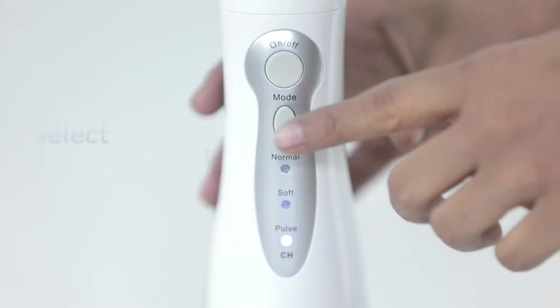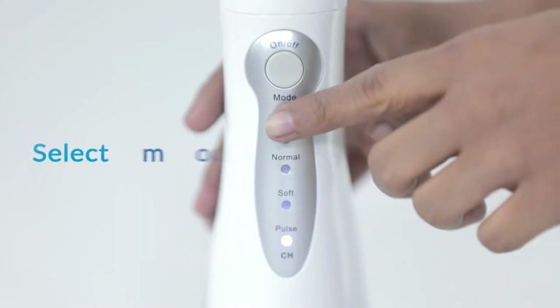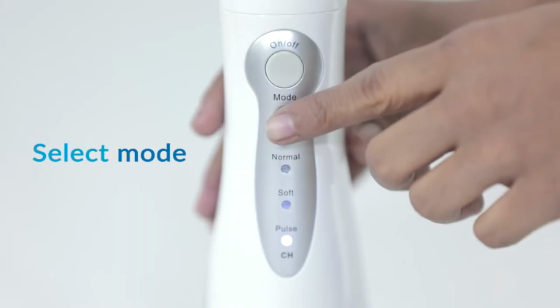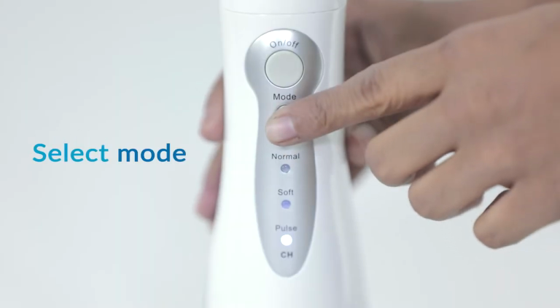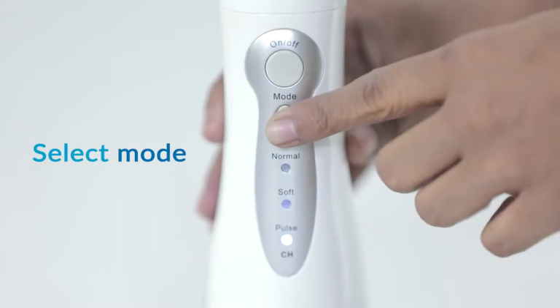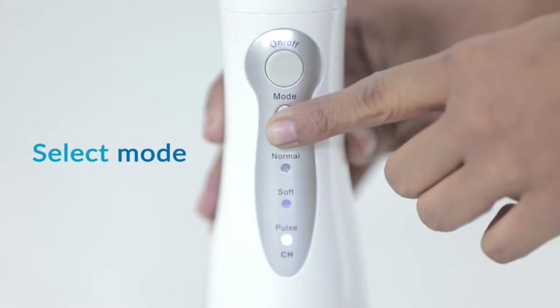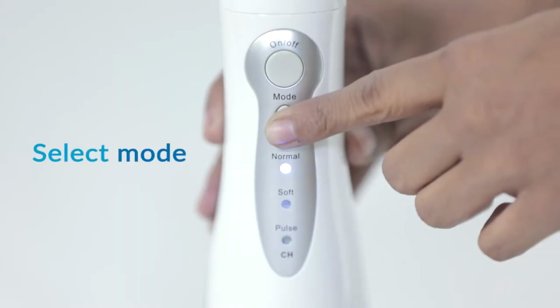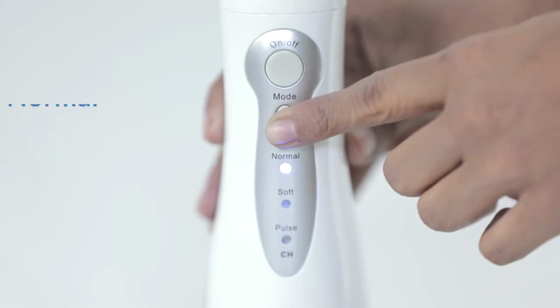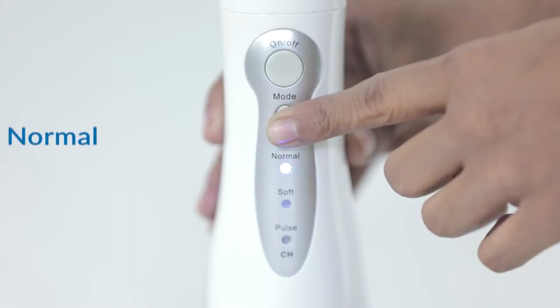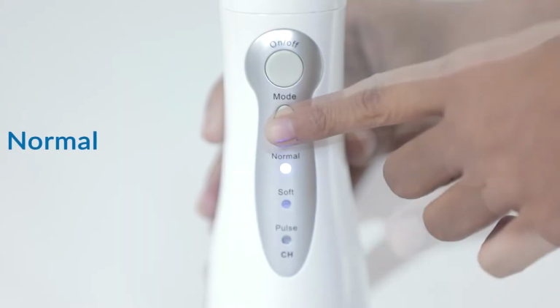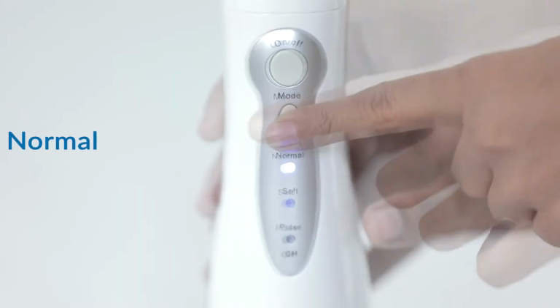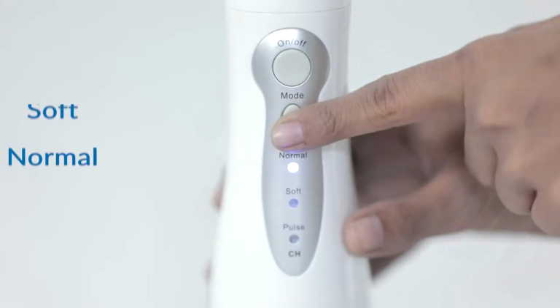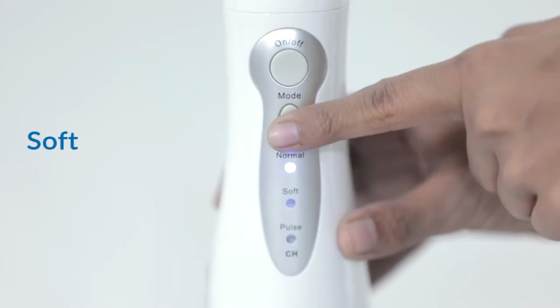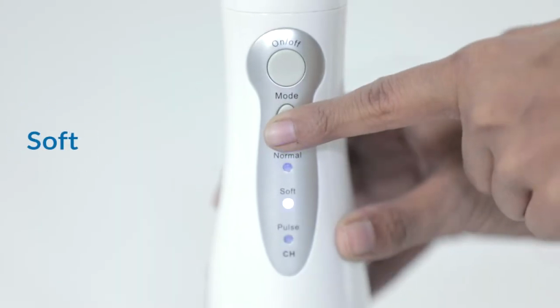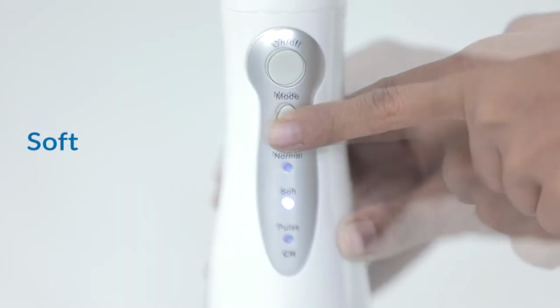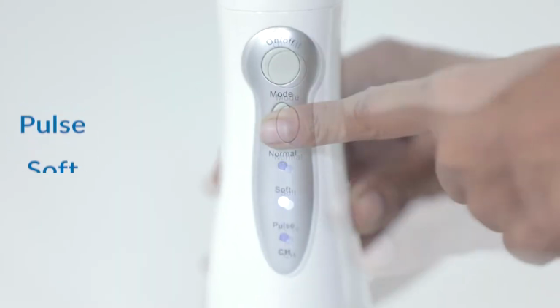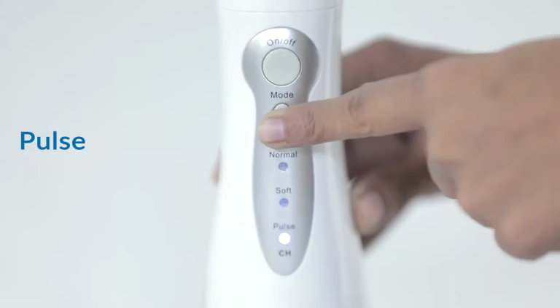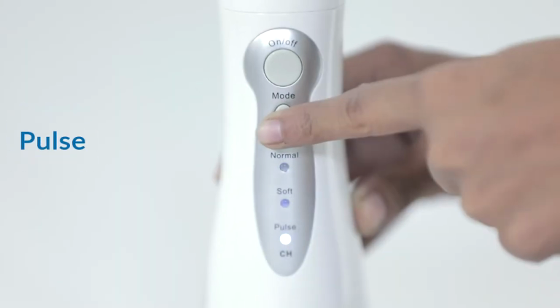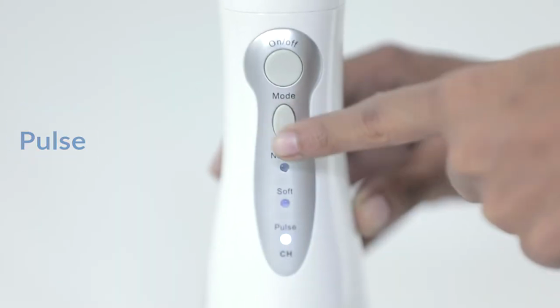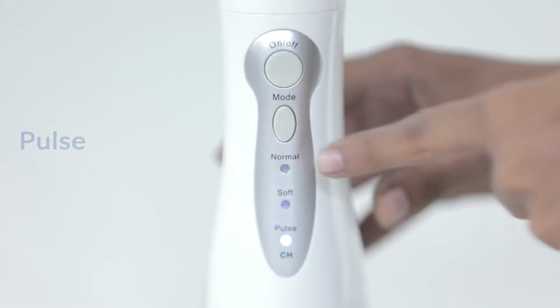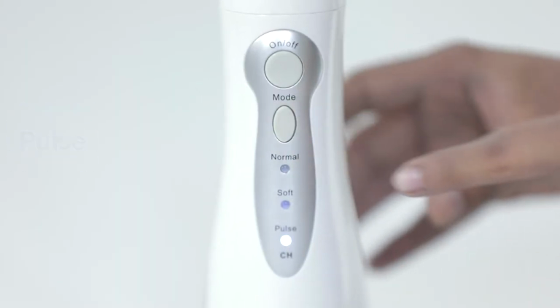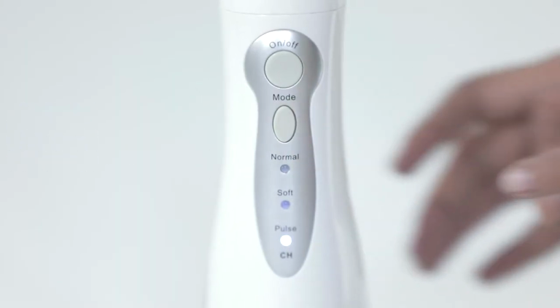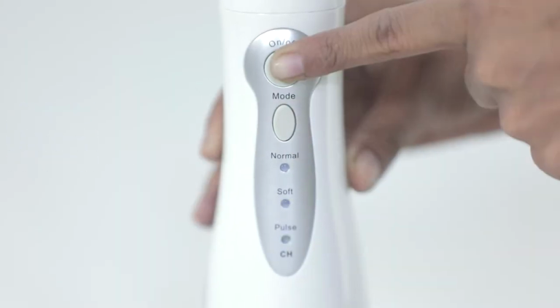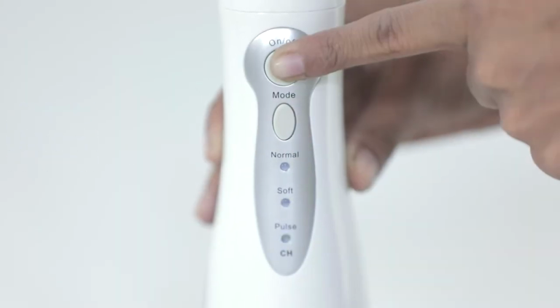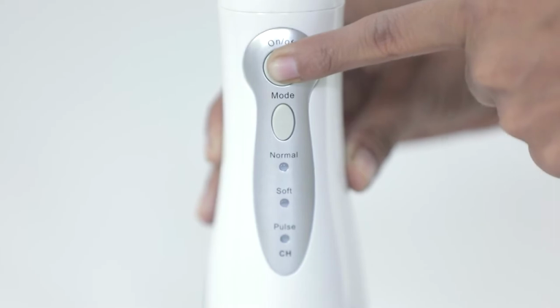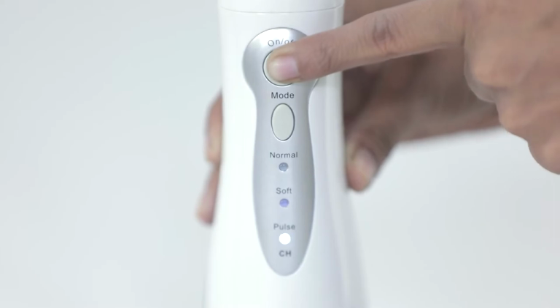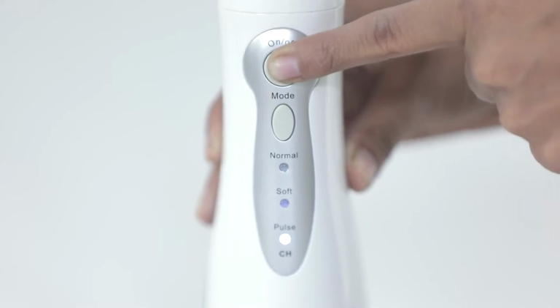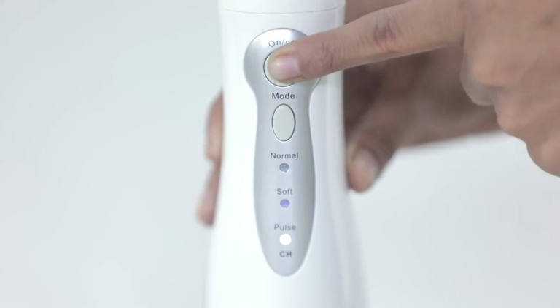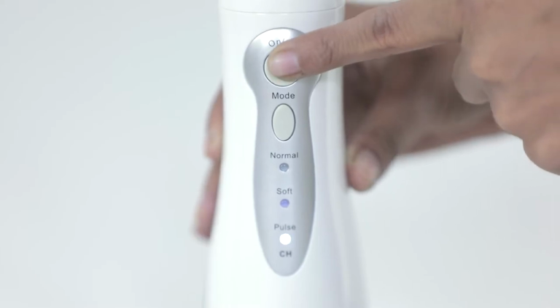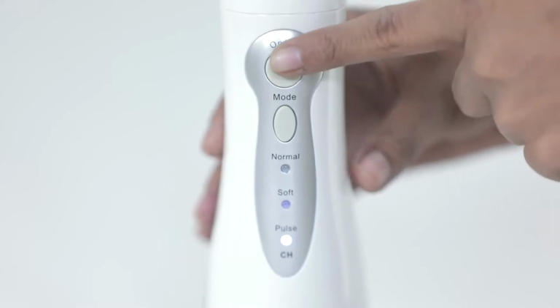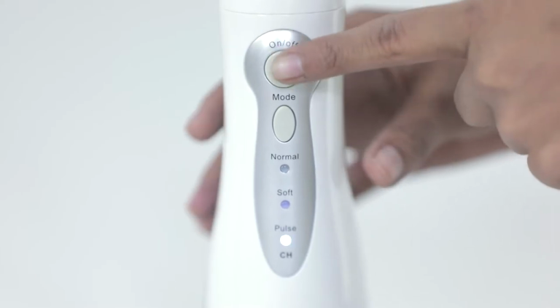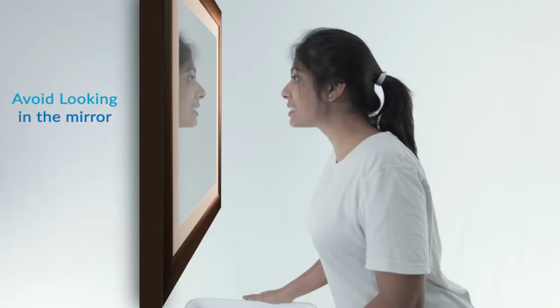Step 3: Select the mode — normal, soft, or pulse. Step 4: Press the on and off key to start.